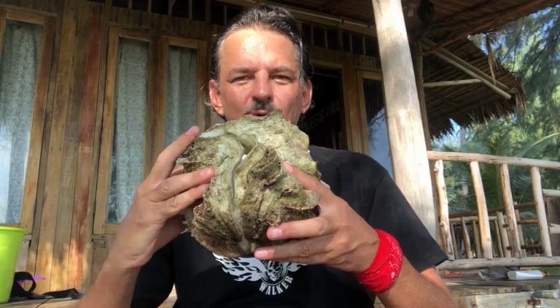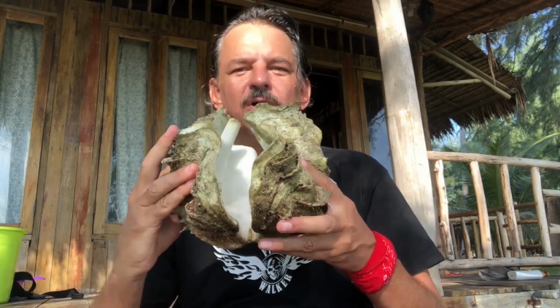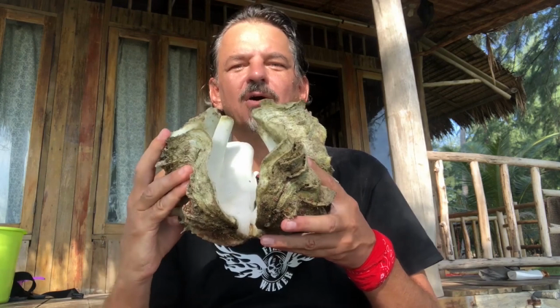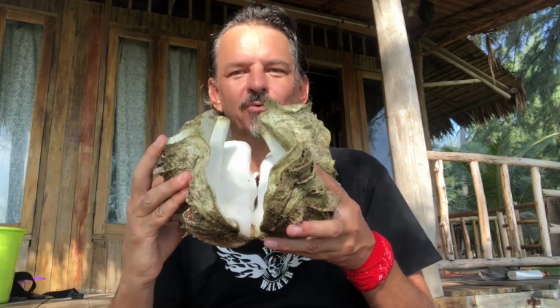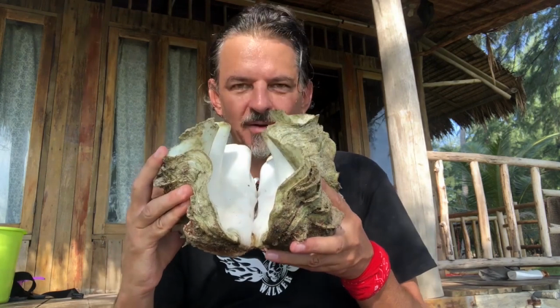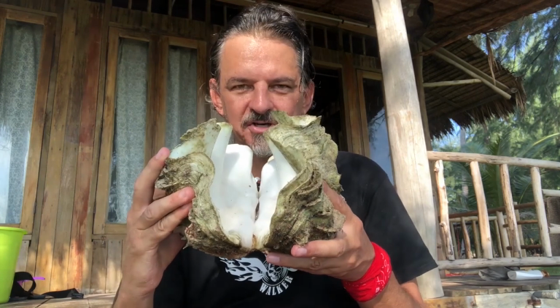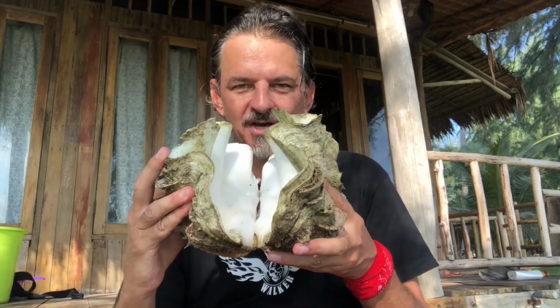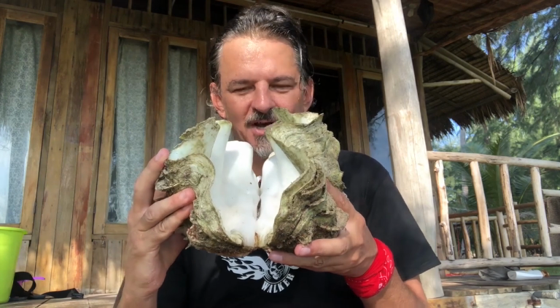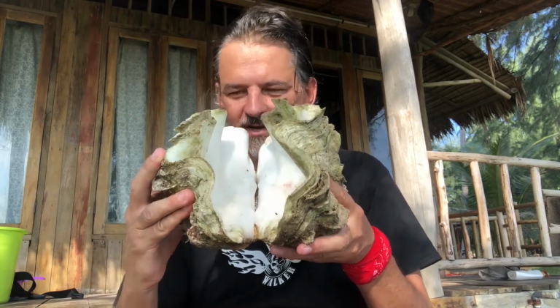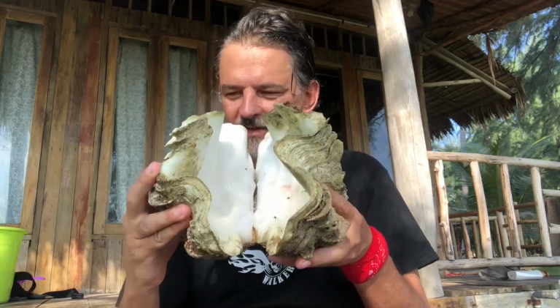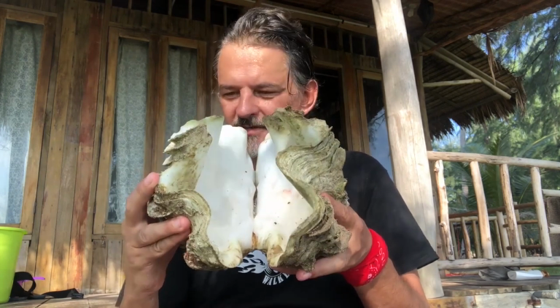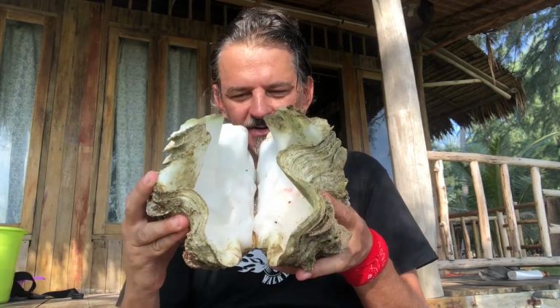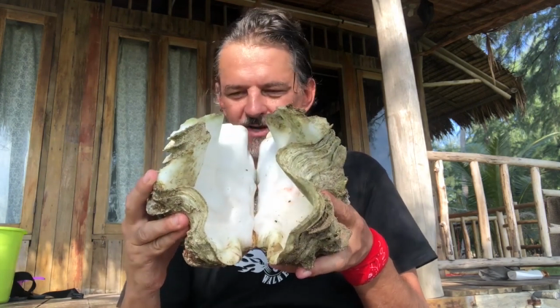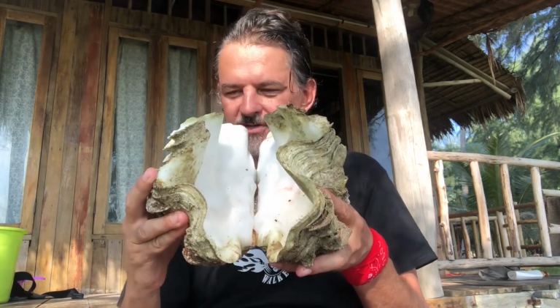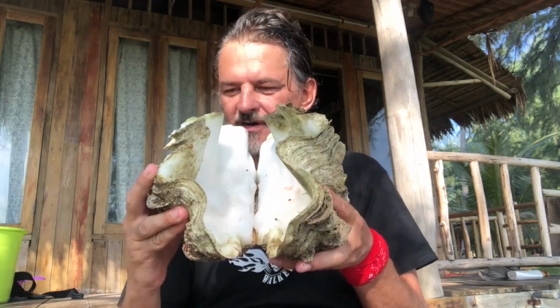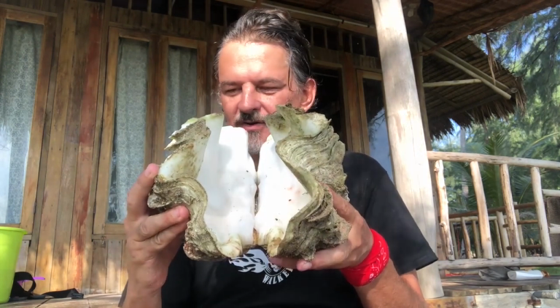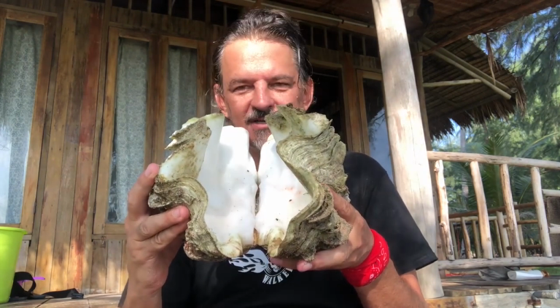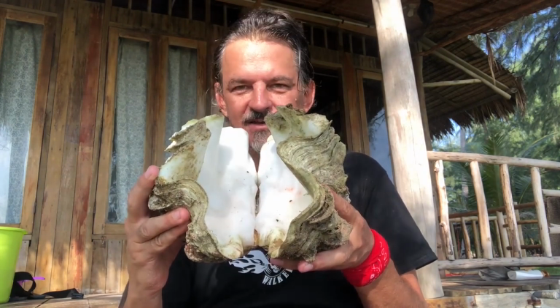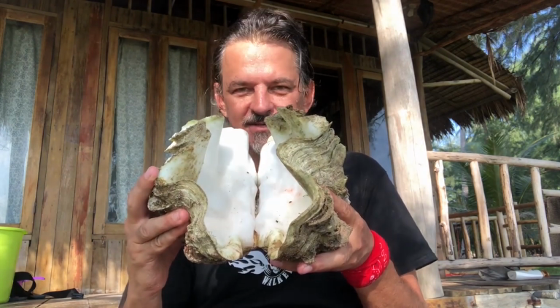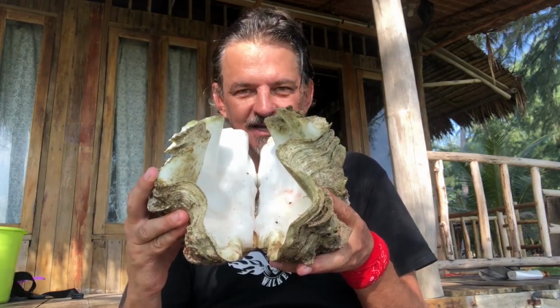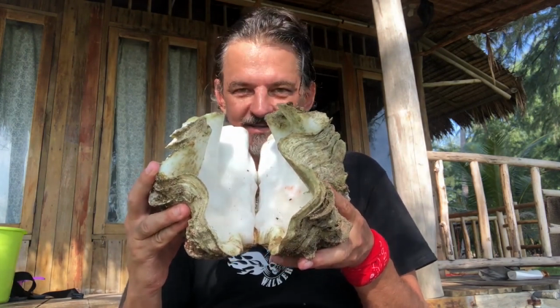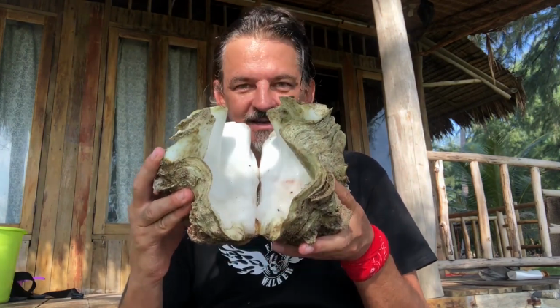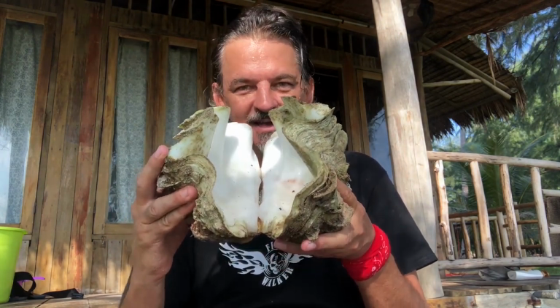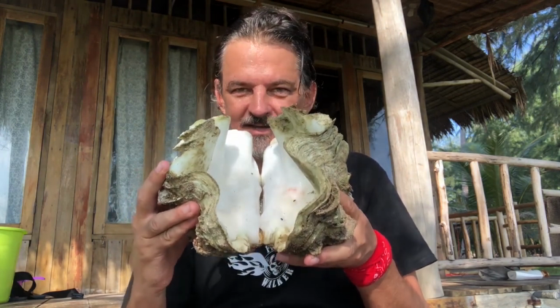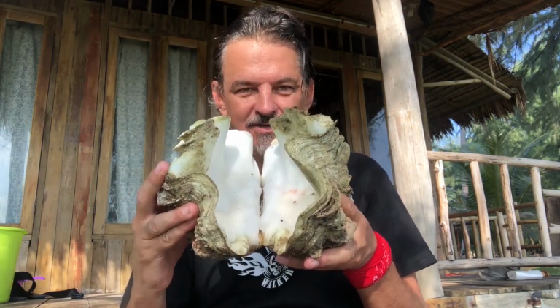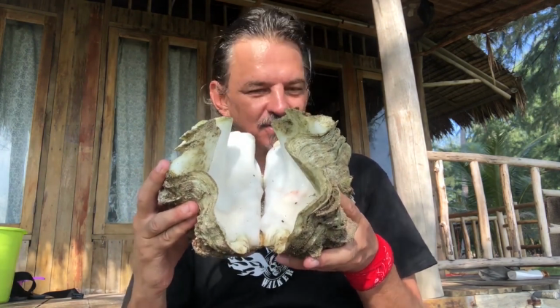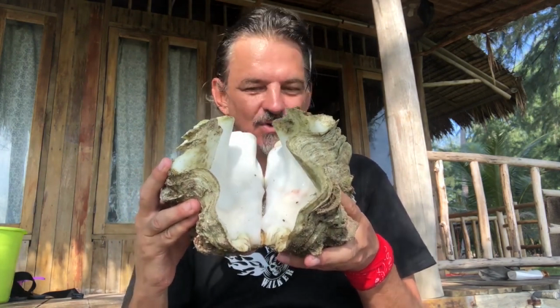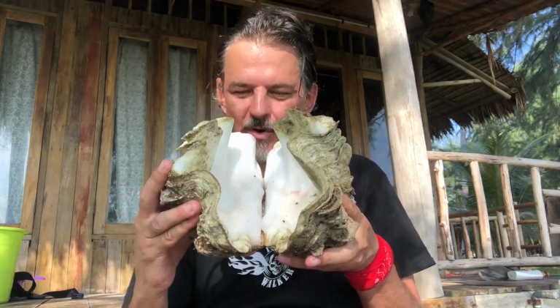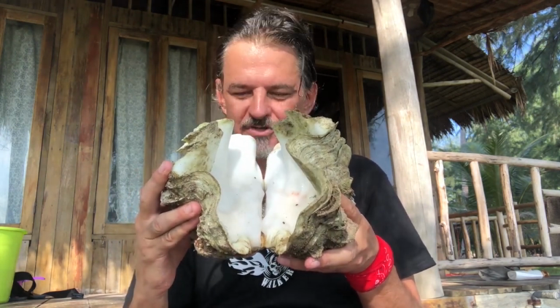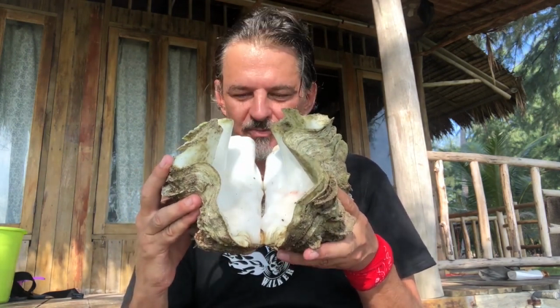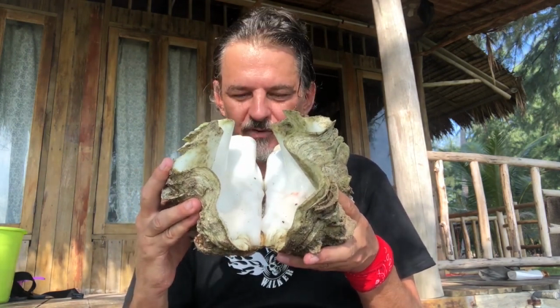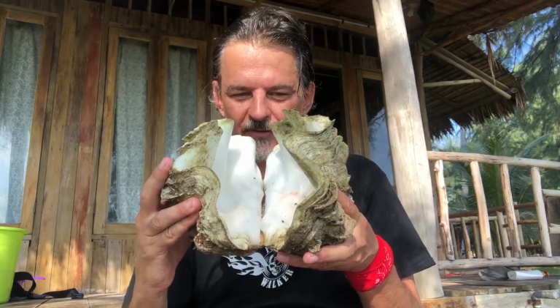Absolute rubbish. These creatures are as innocent as it gets. They're just gorgeous and beautiful.